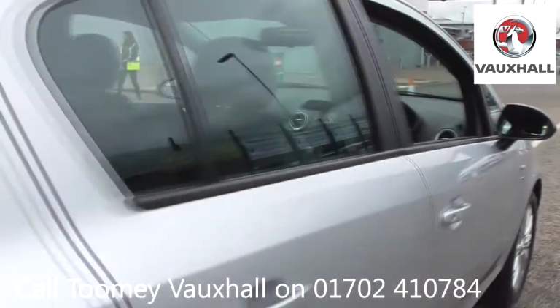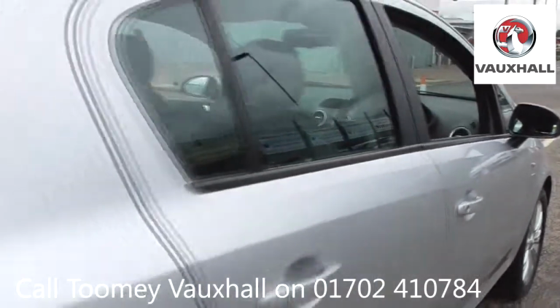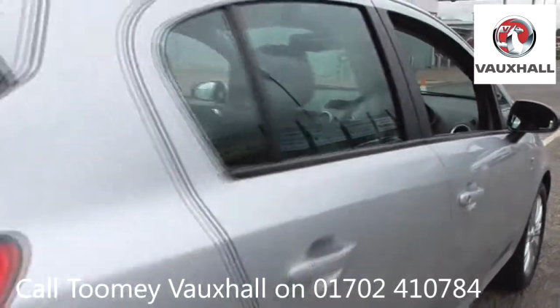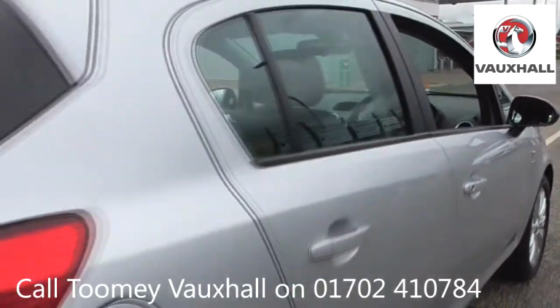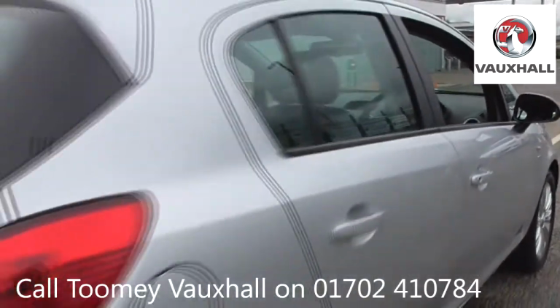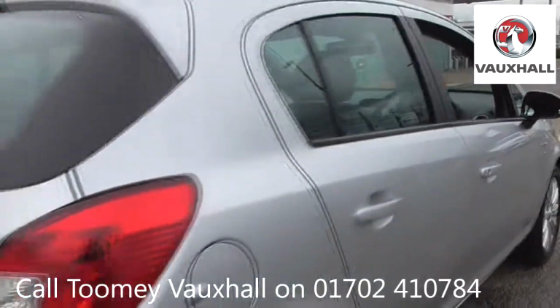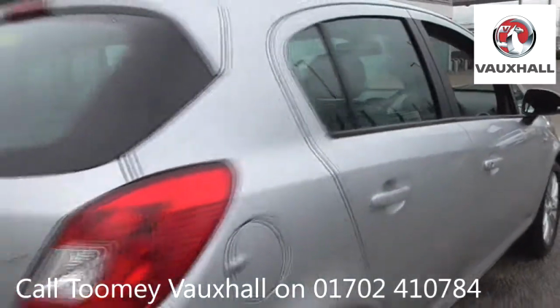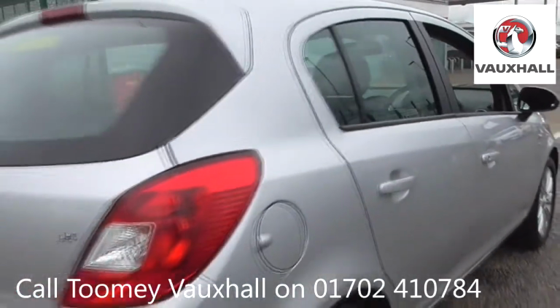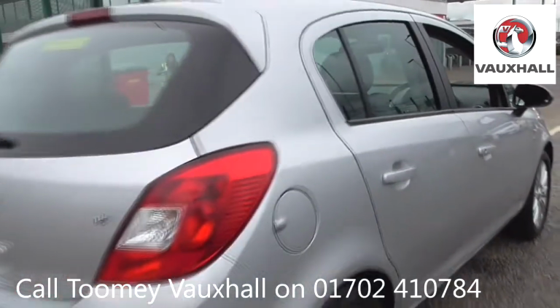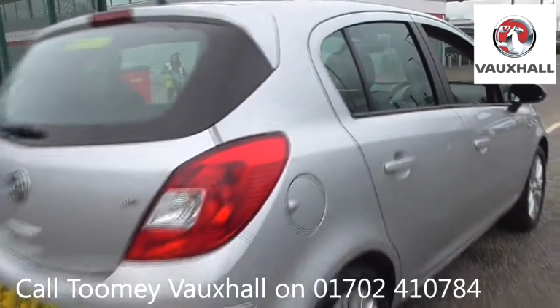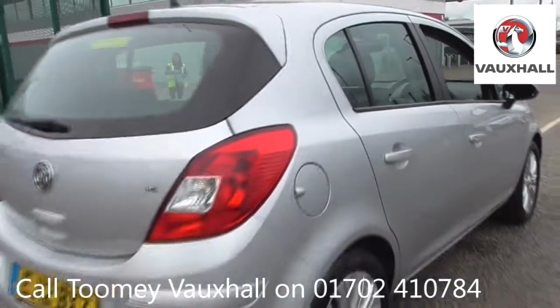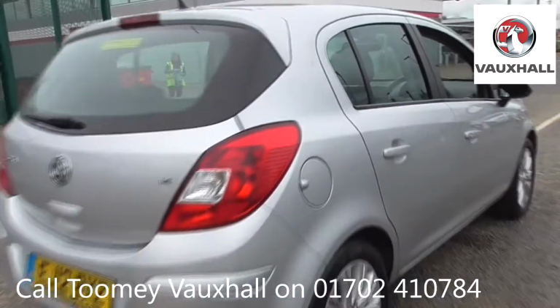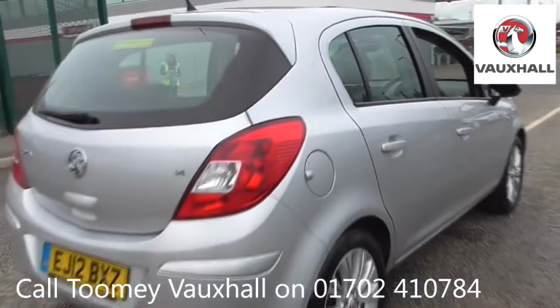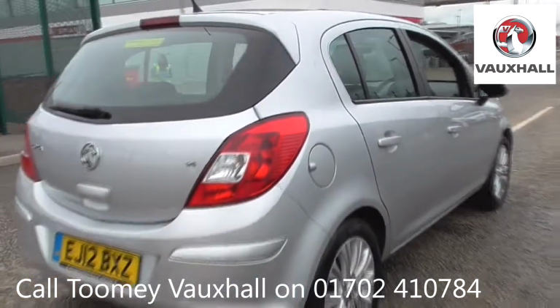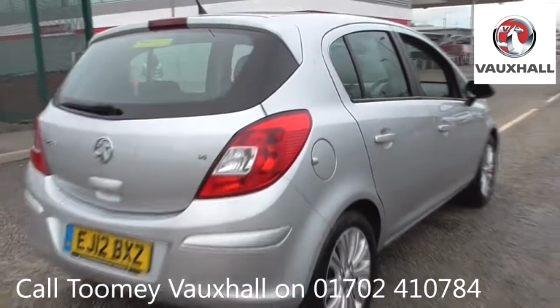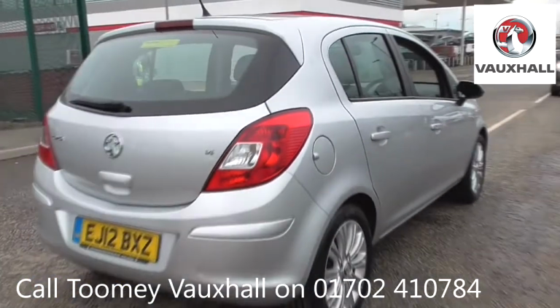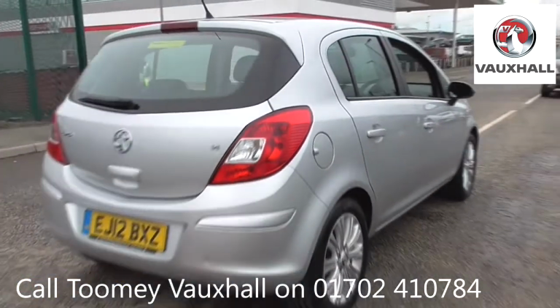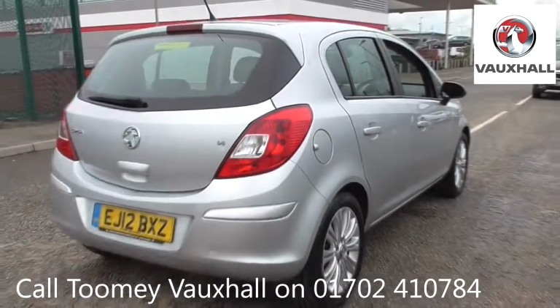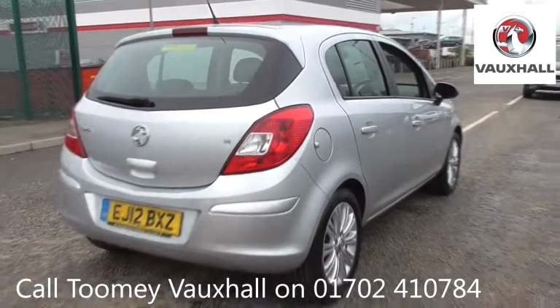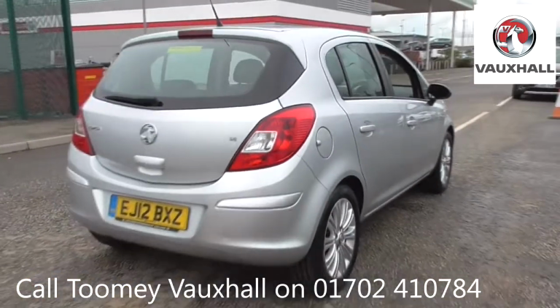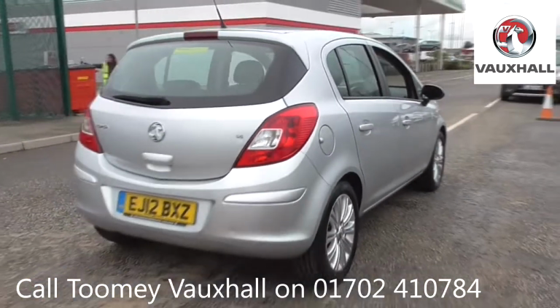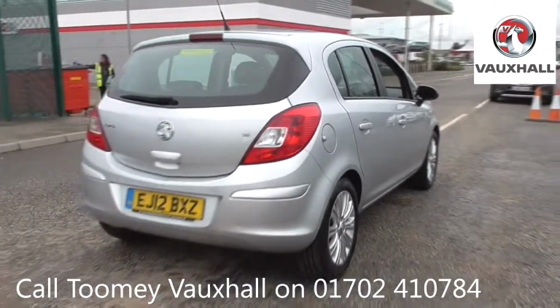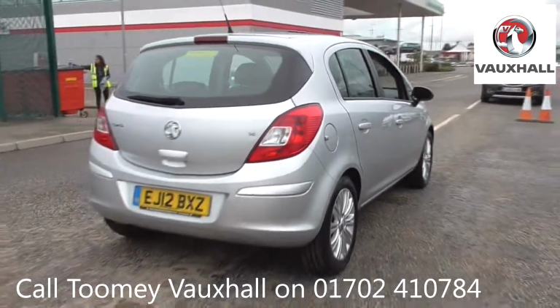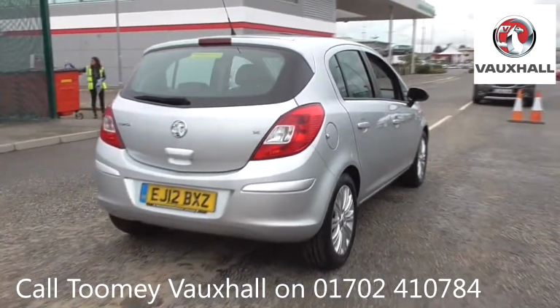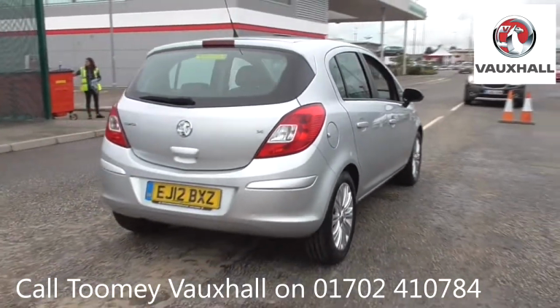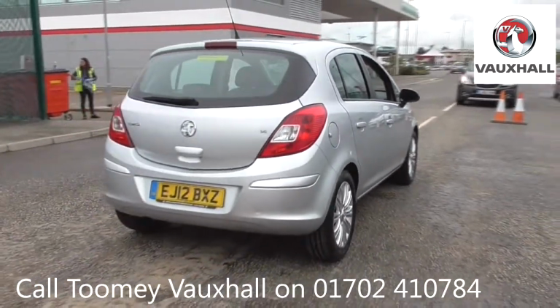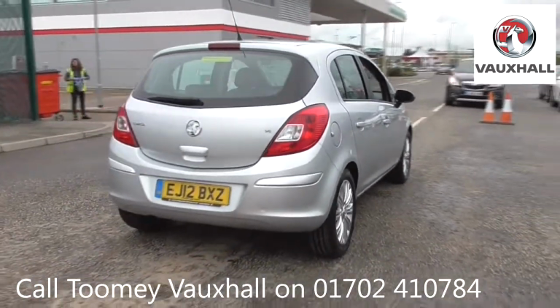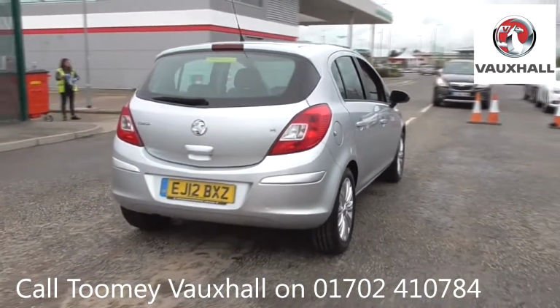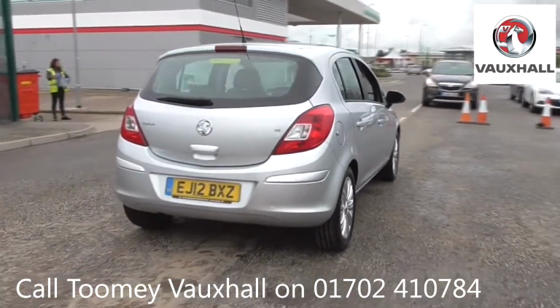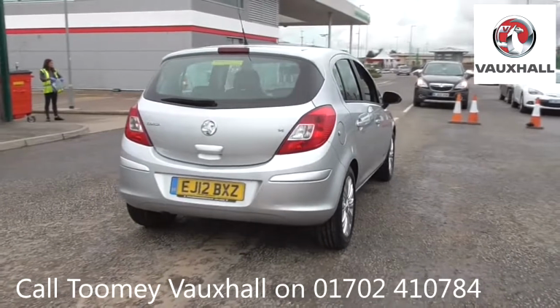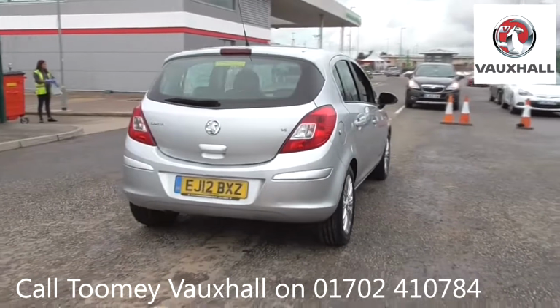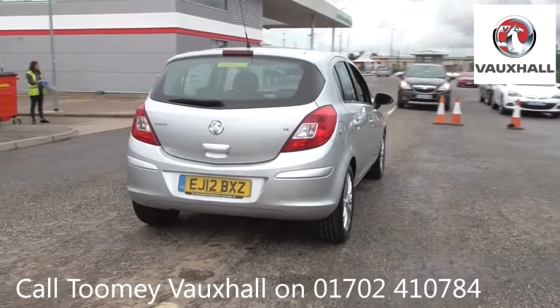To book a test drive for this or any other vehicle, please click the link in the description below.